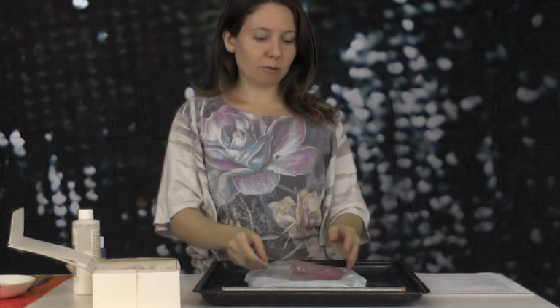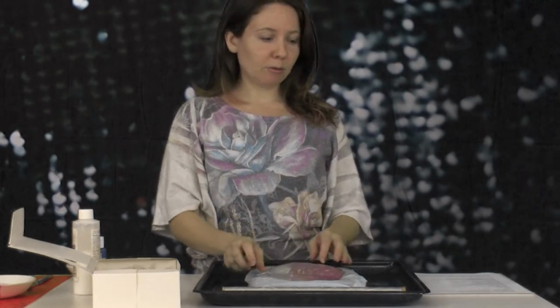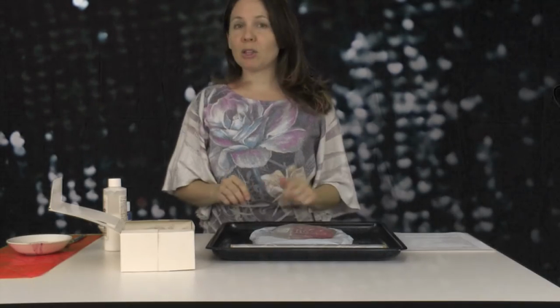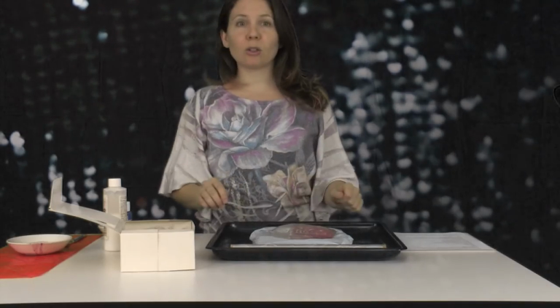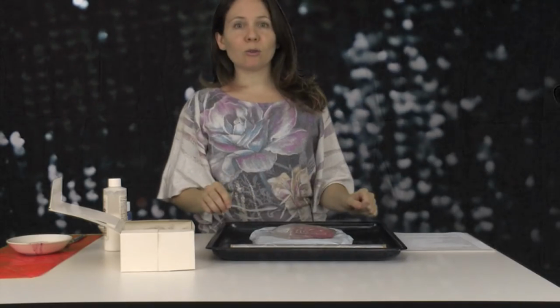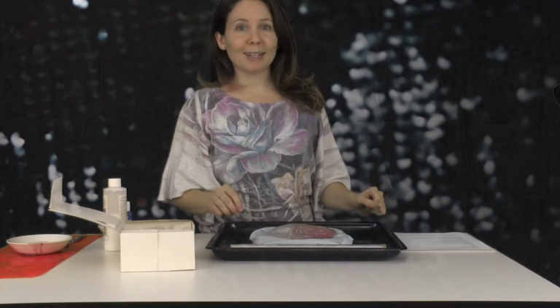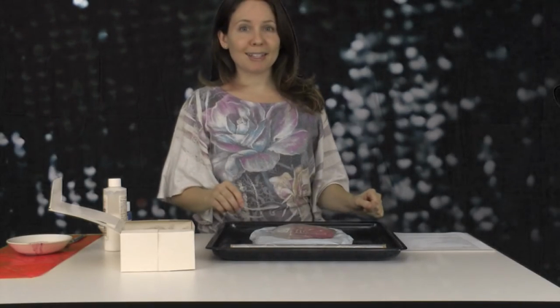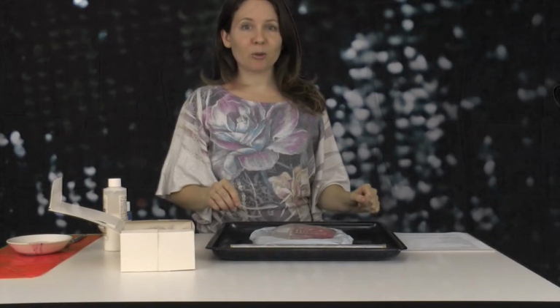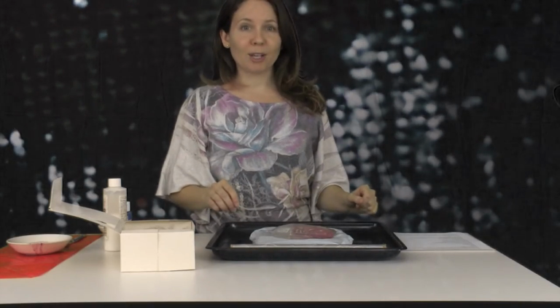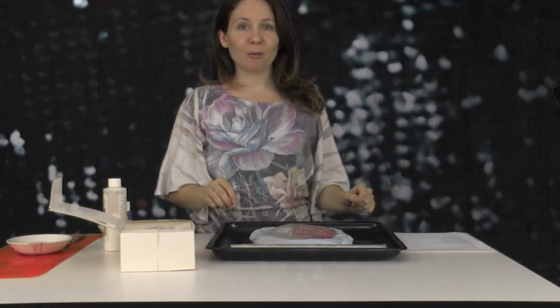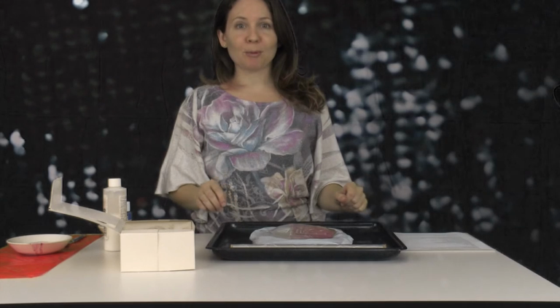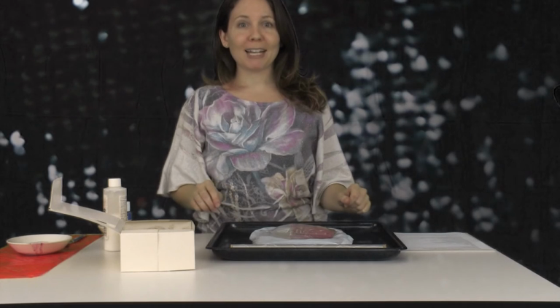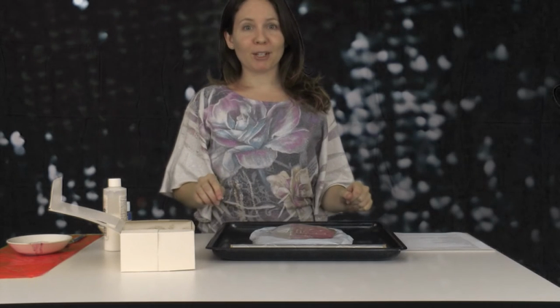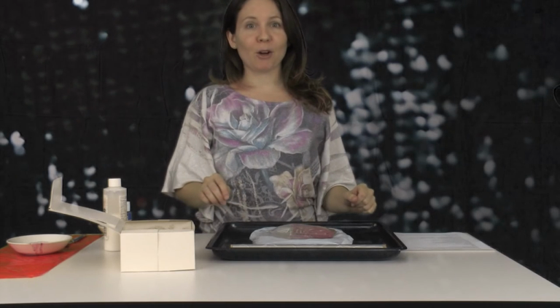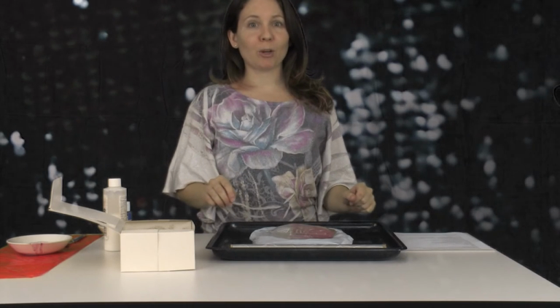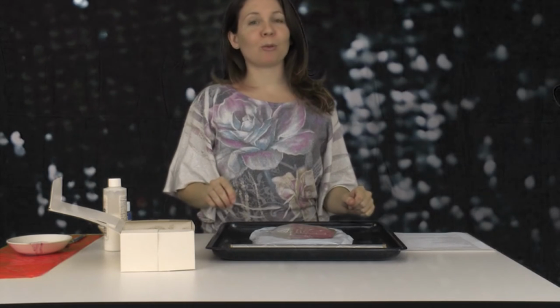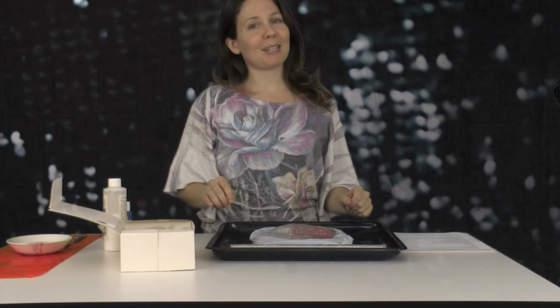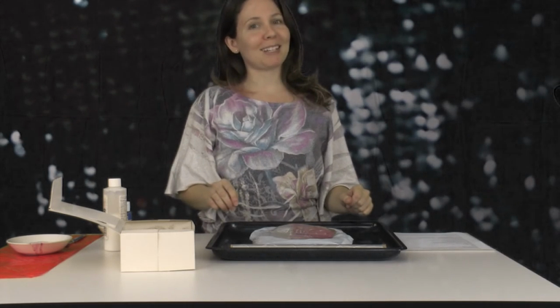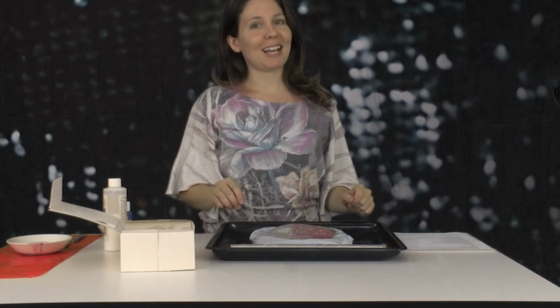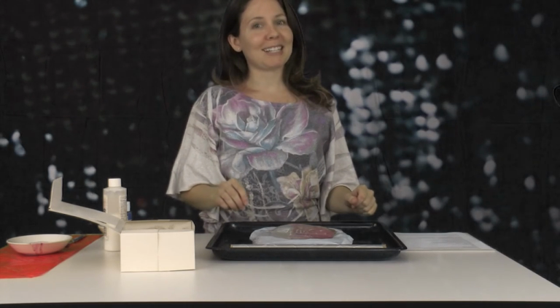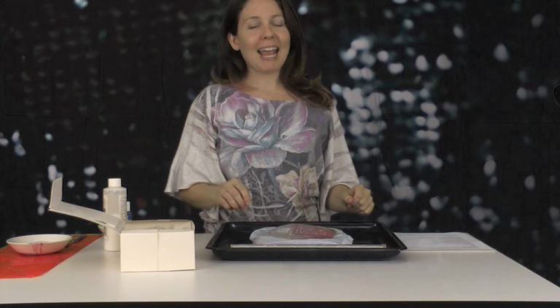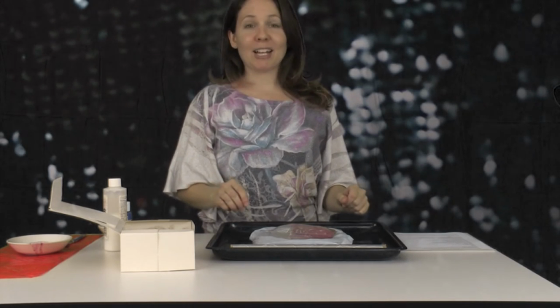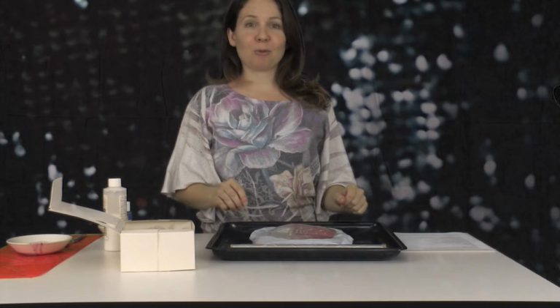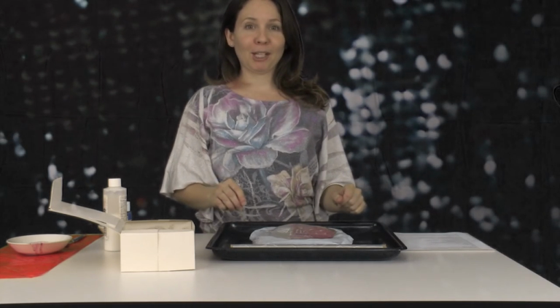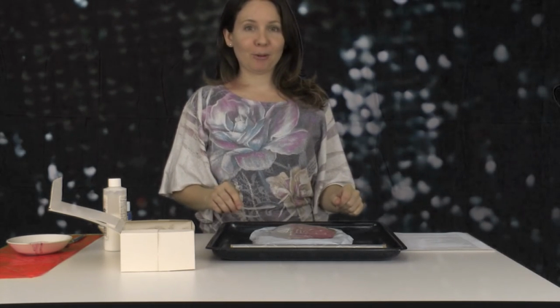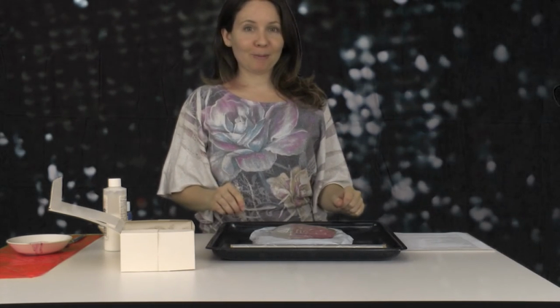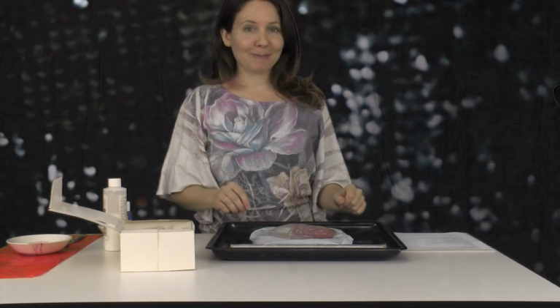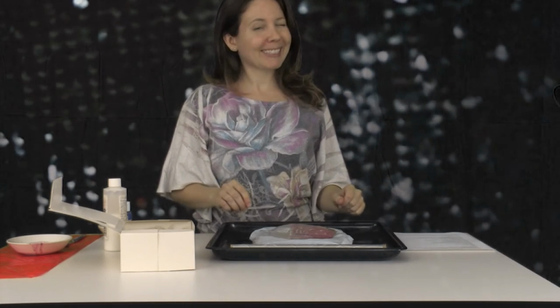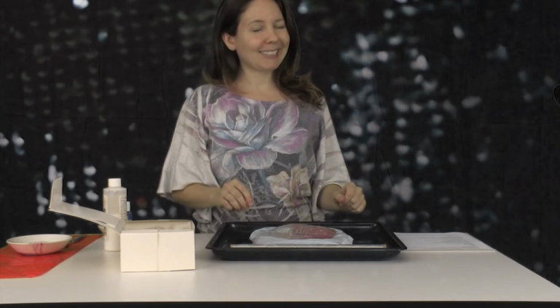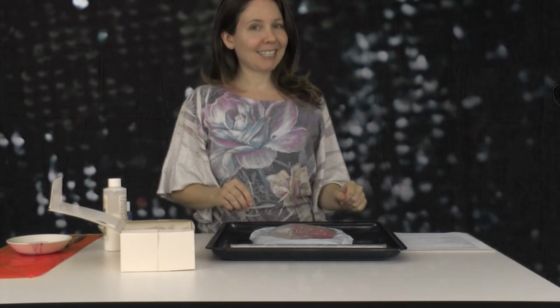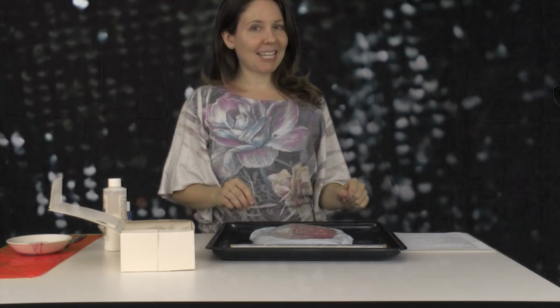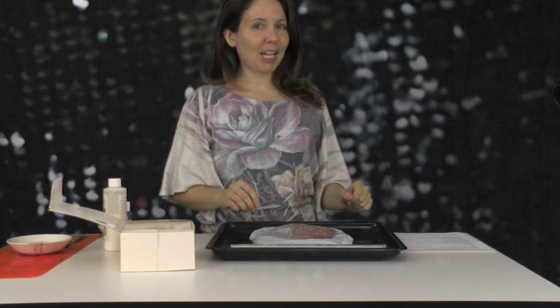But the good news is you can watch my next video which will be a success and it's really cute. See you later.